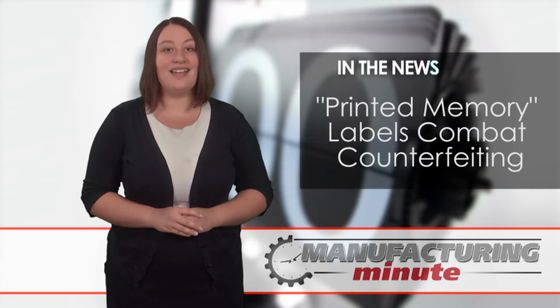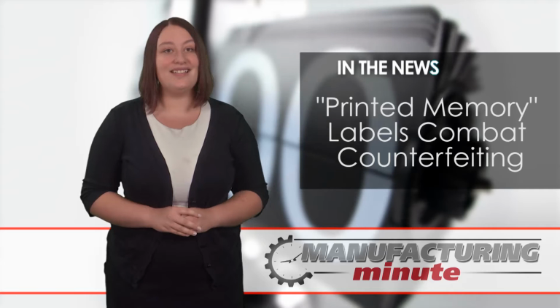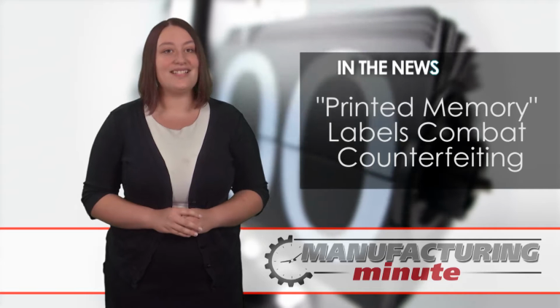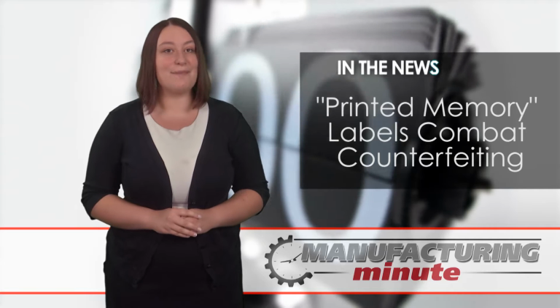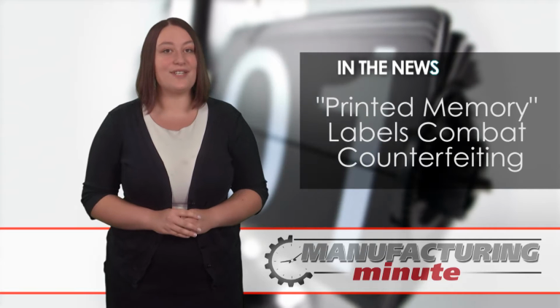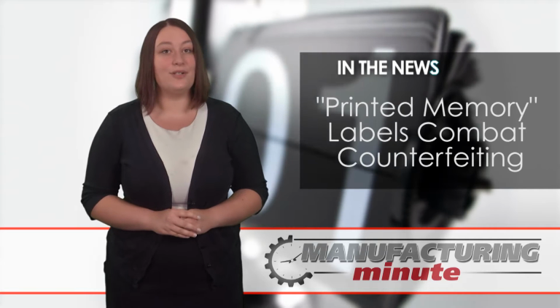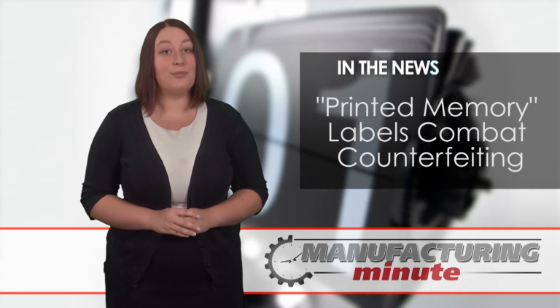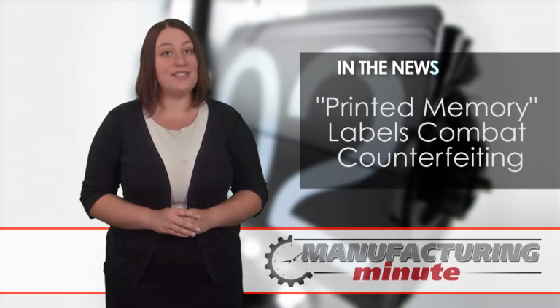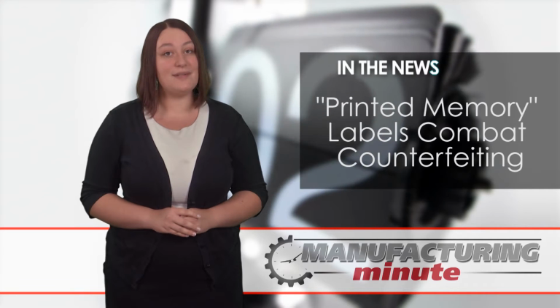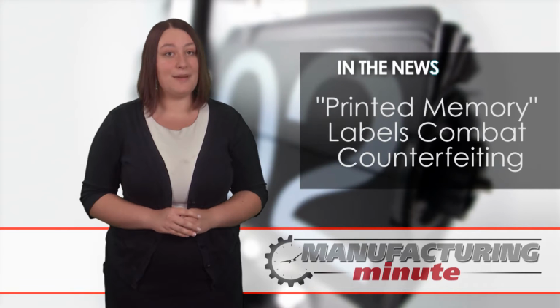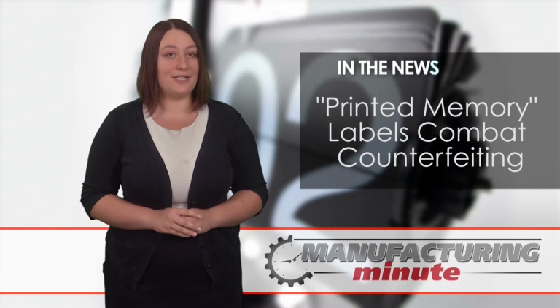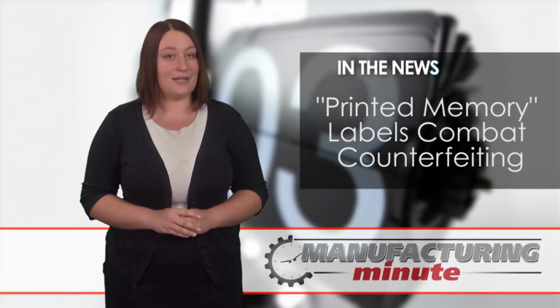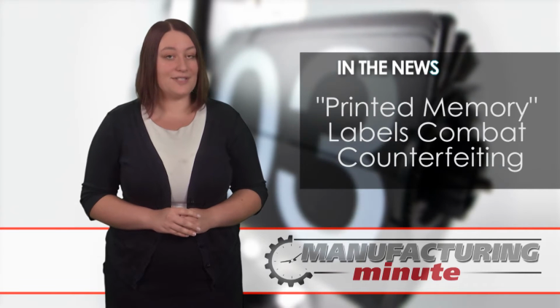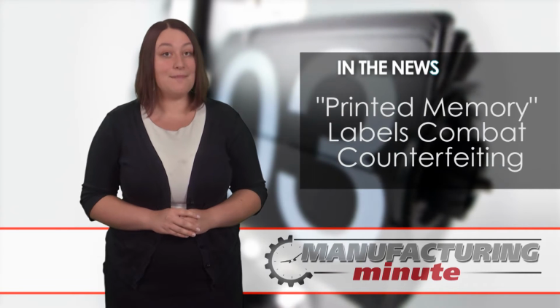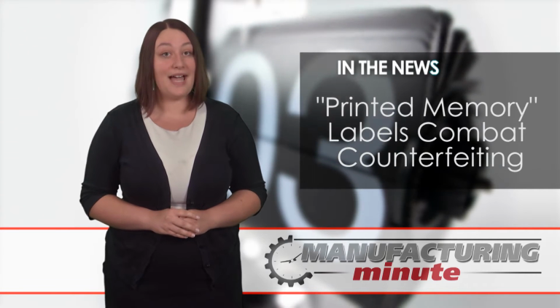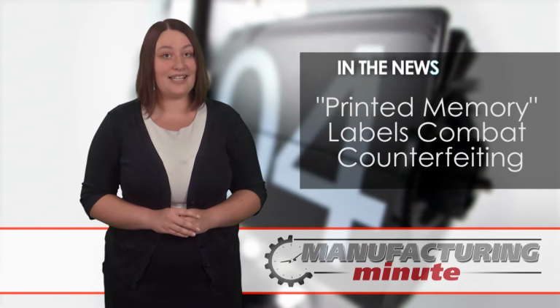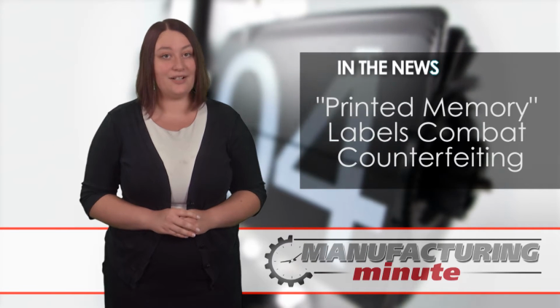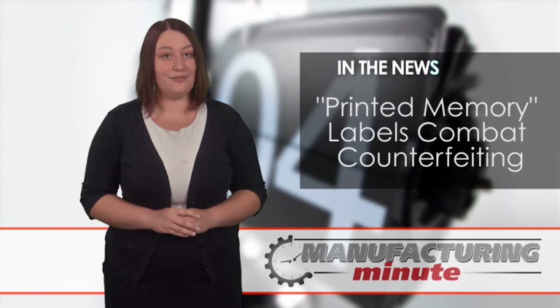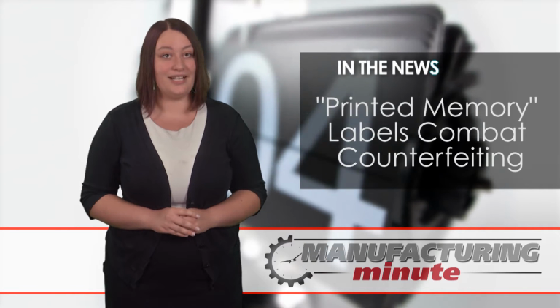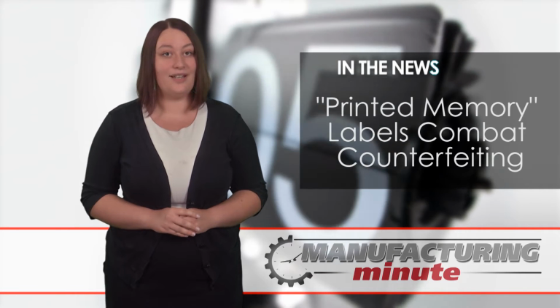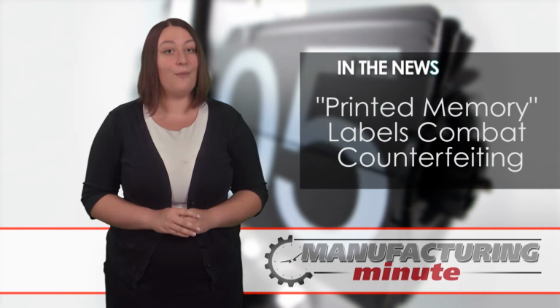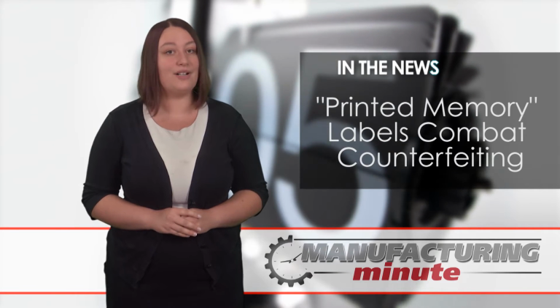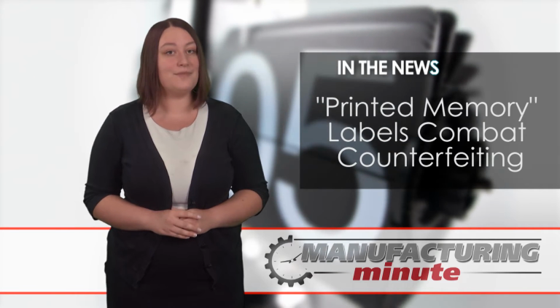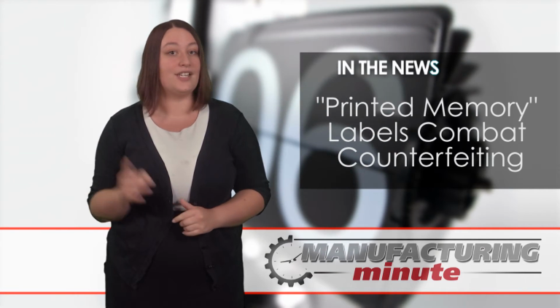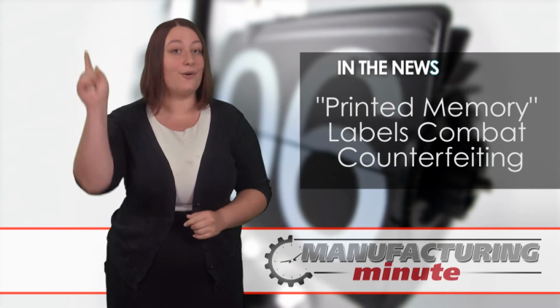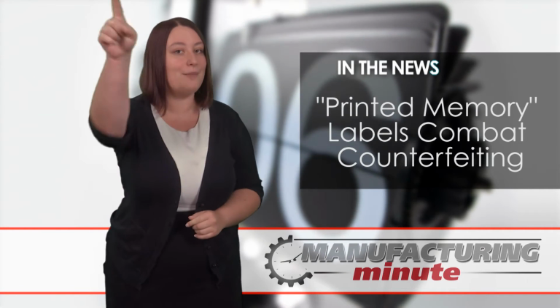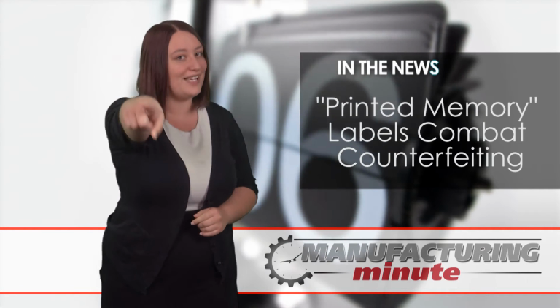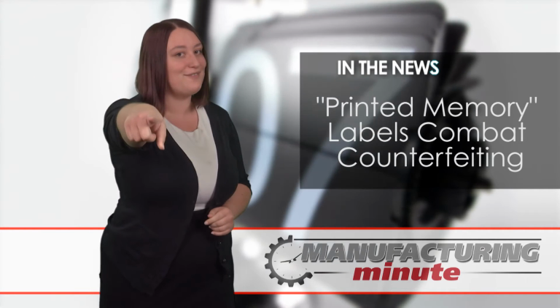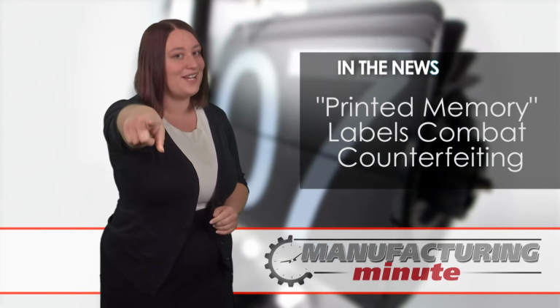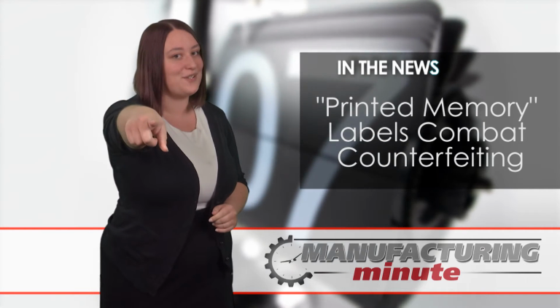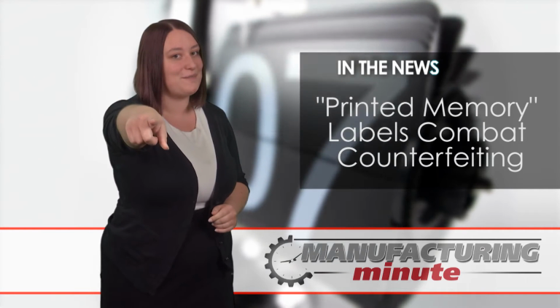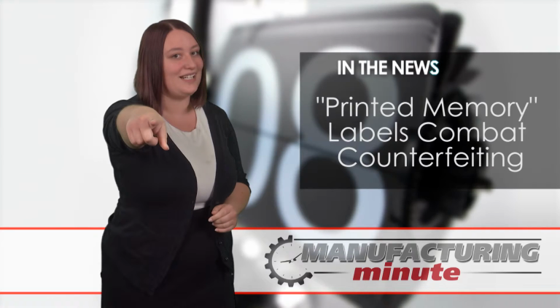In this episode, printed memory labels combat counterfeiting. Welcome to your Manufacturing Minute.